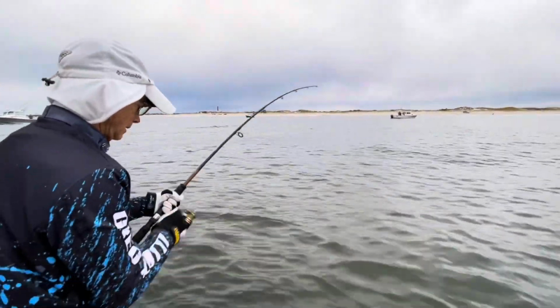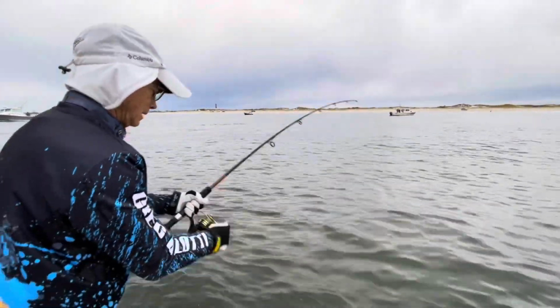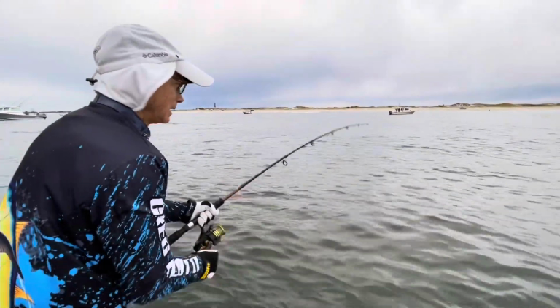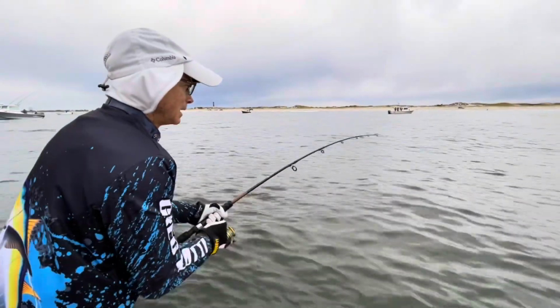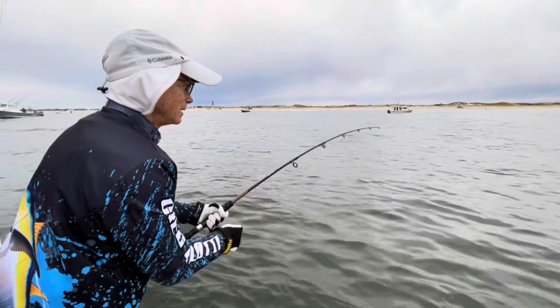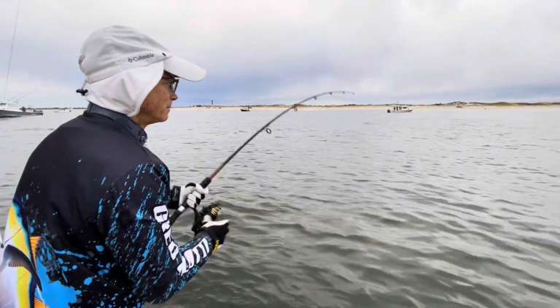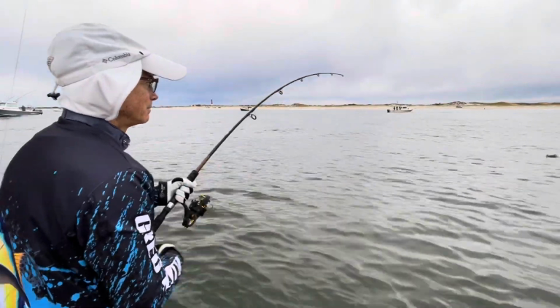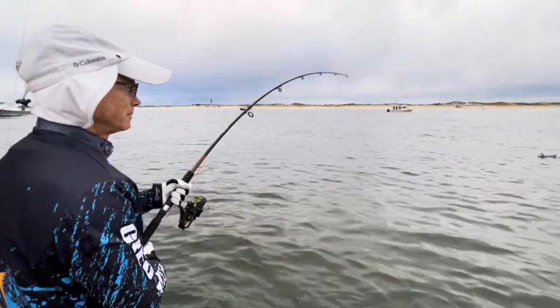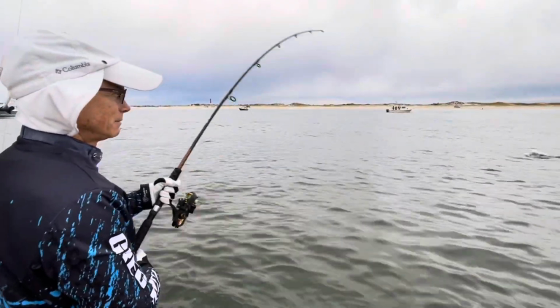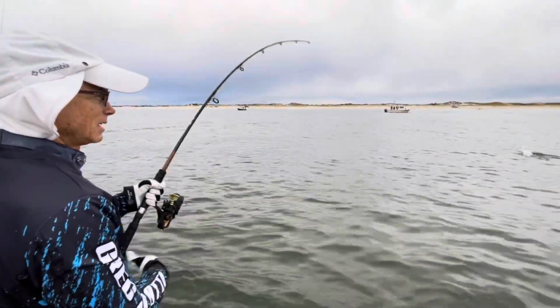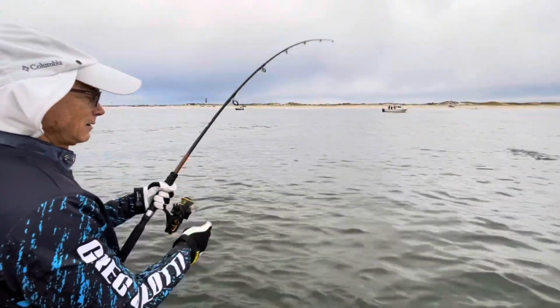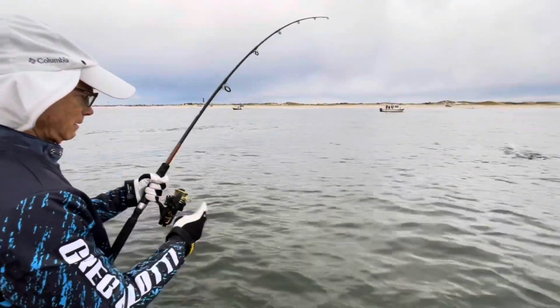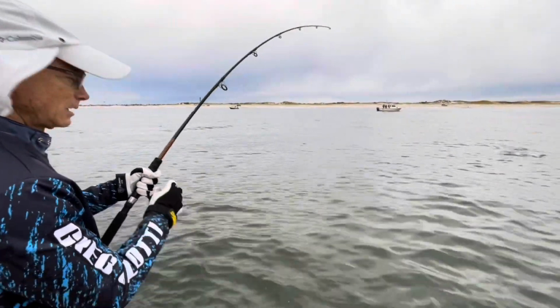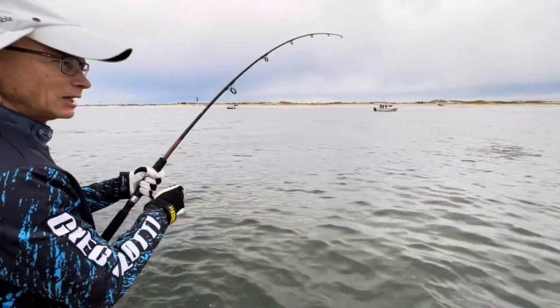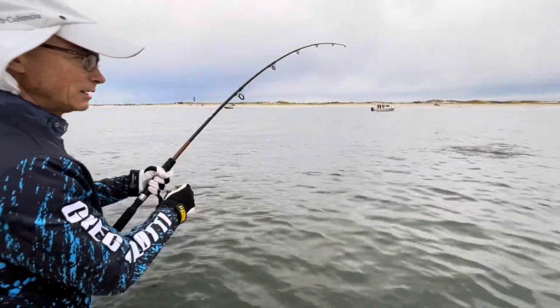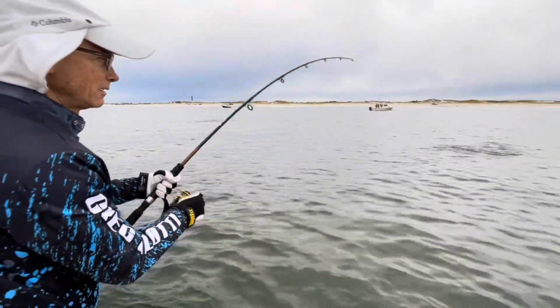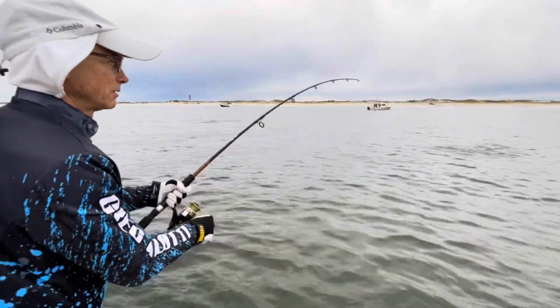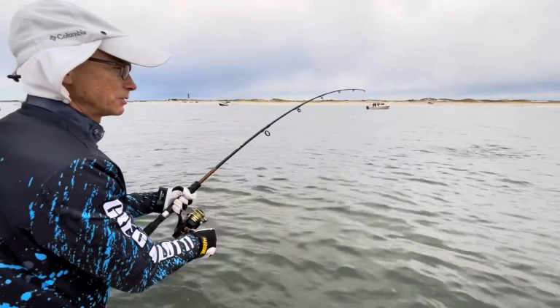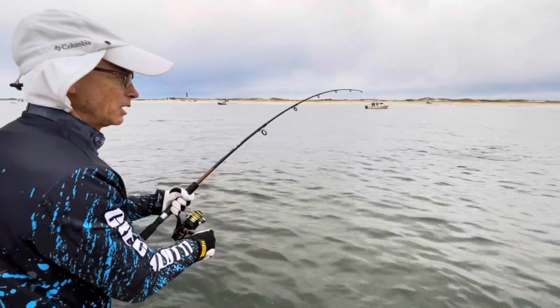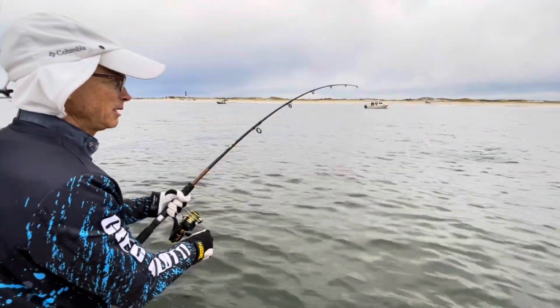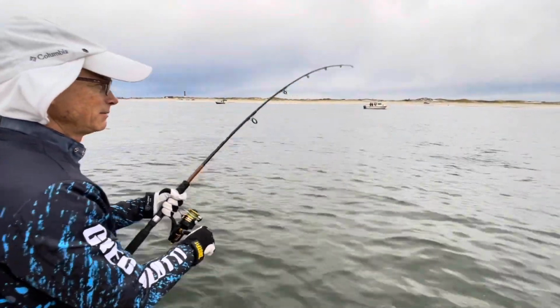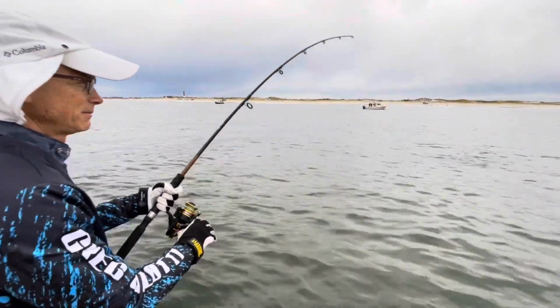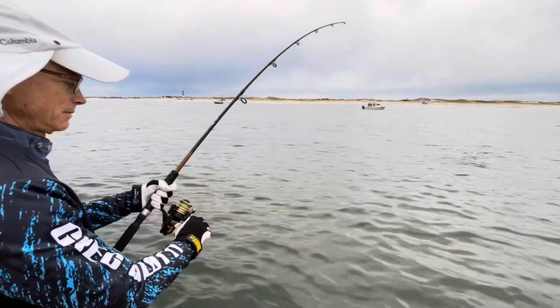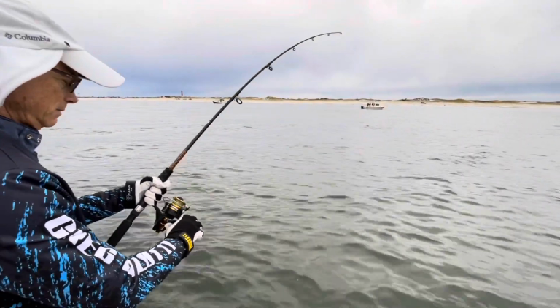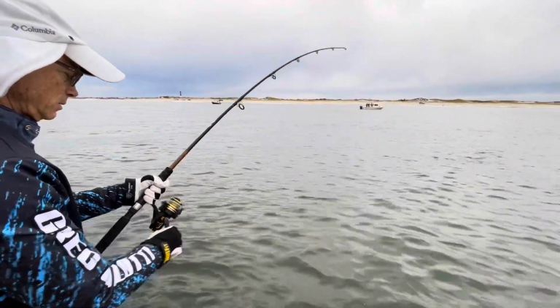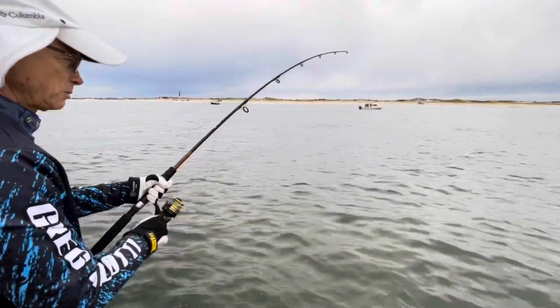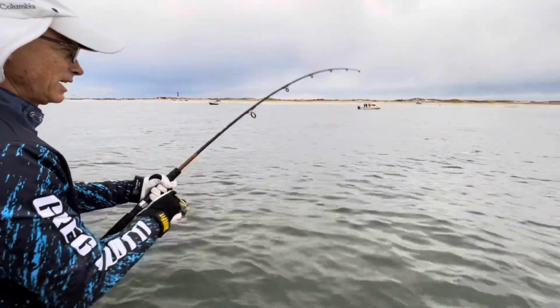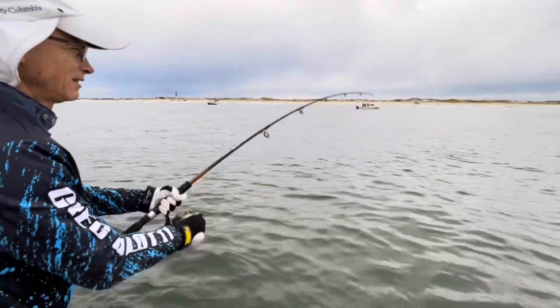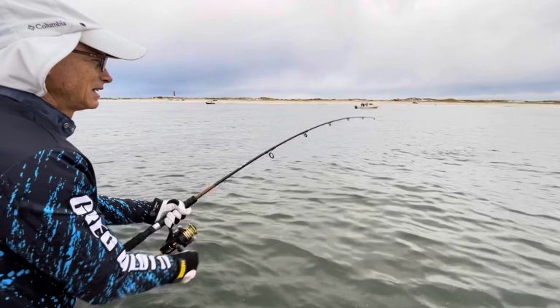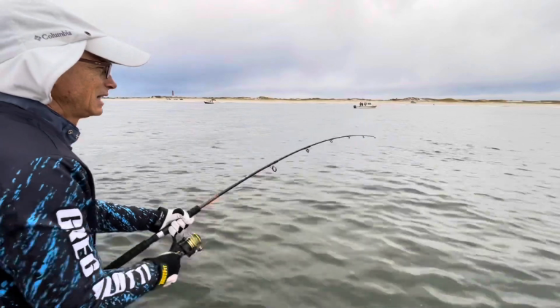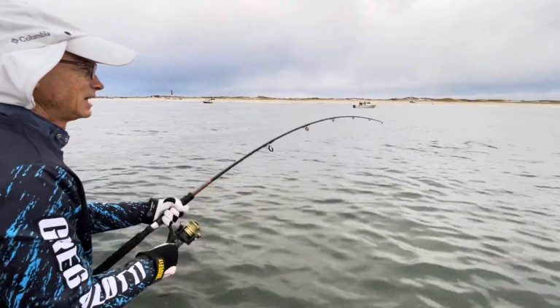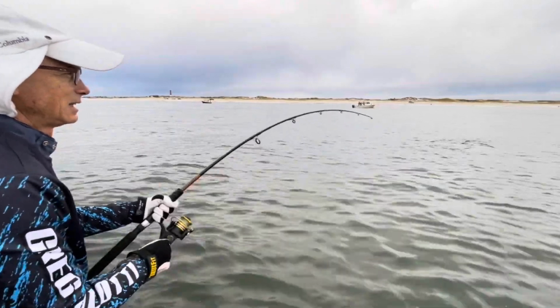What do you have there — a fake bunker? Yeah, okay.